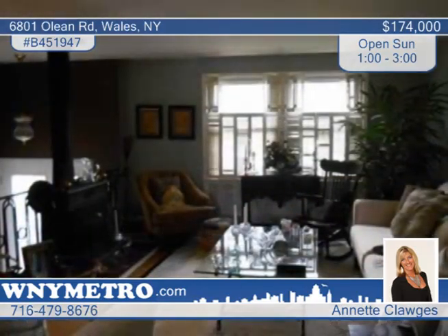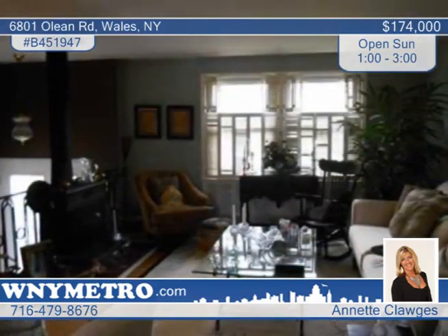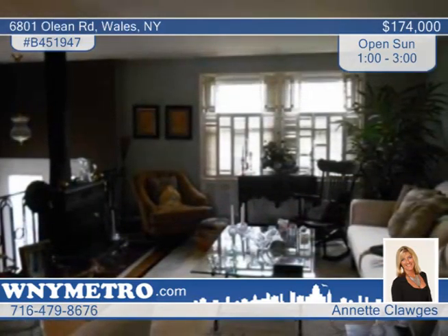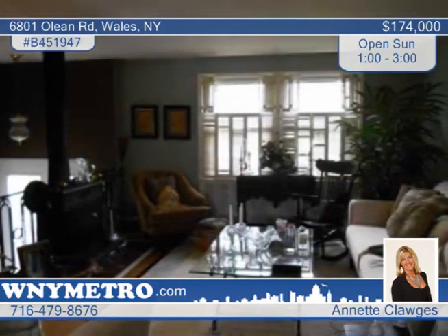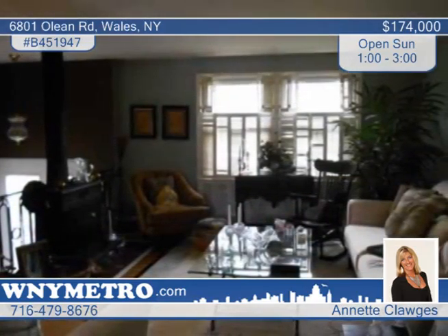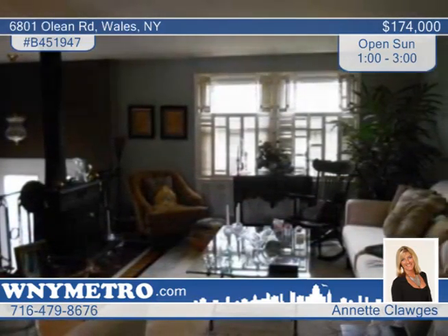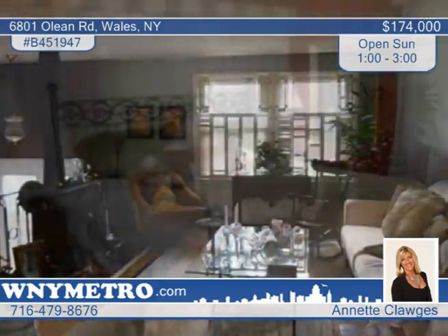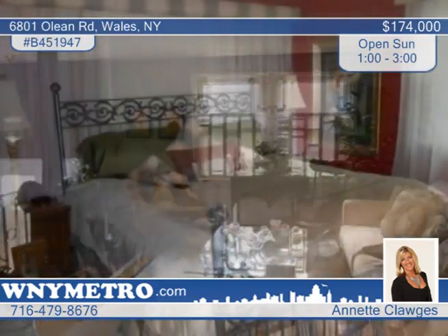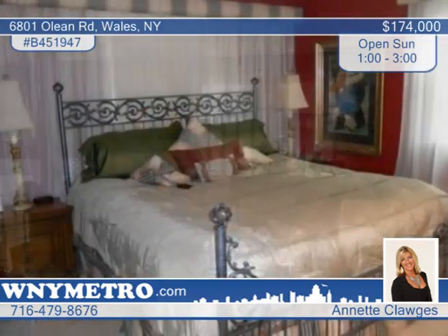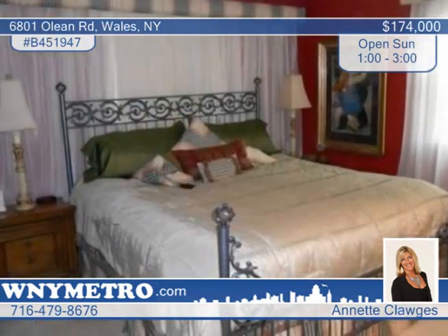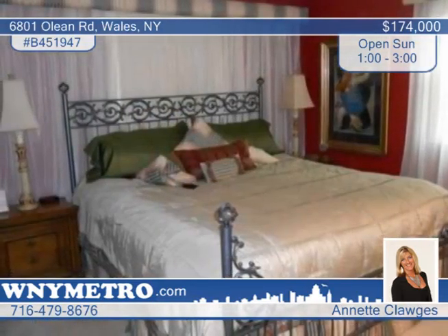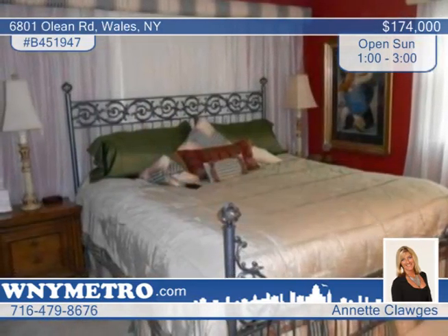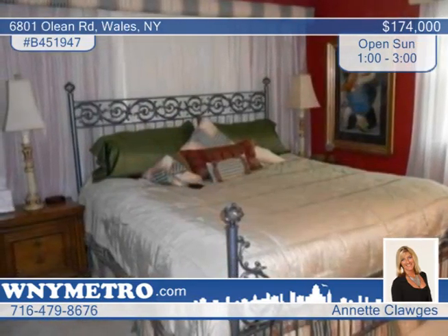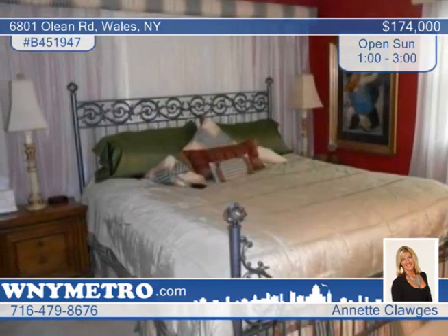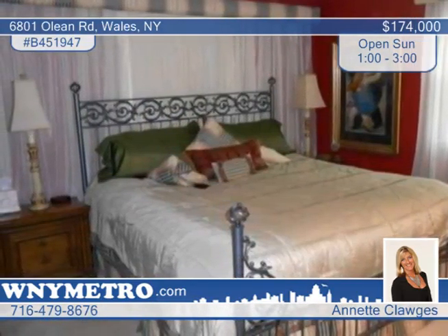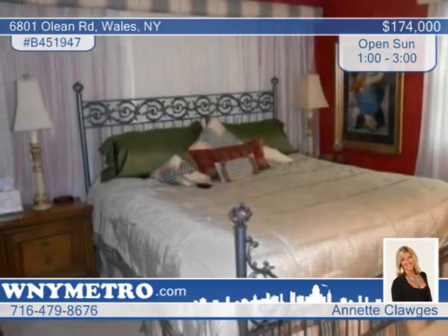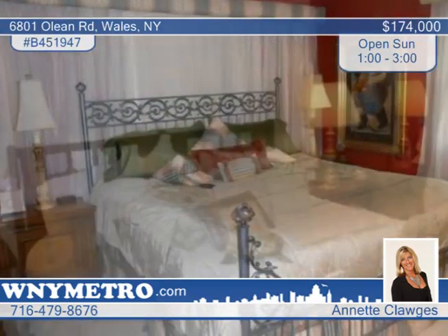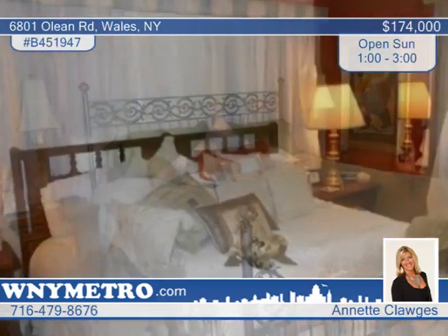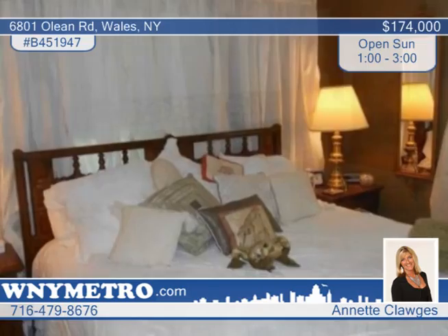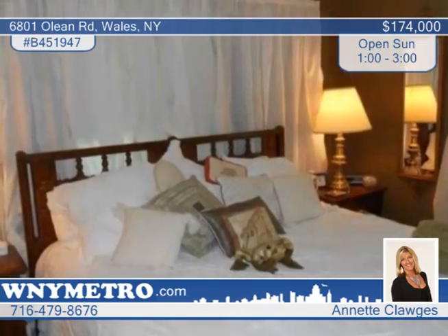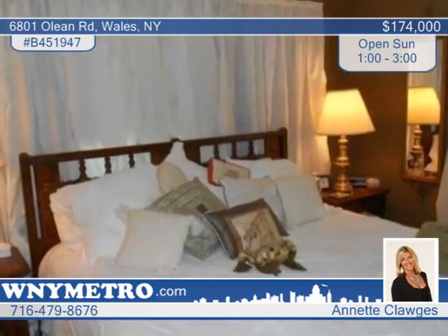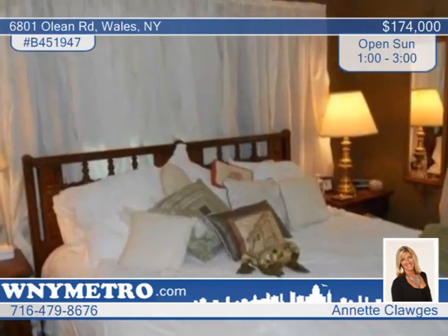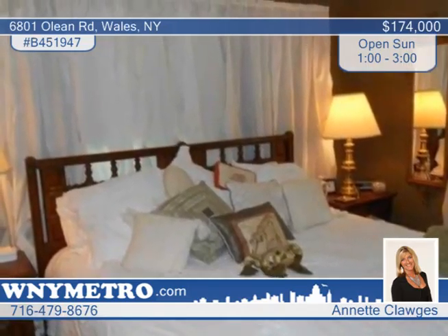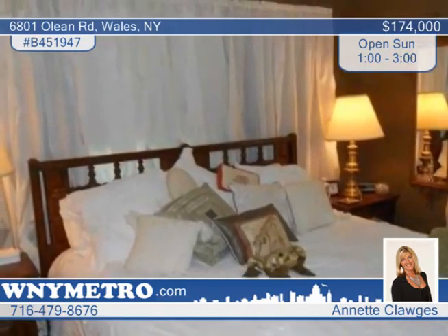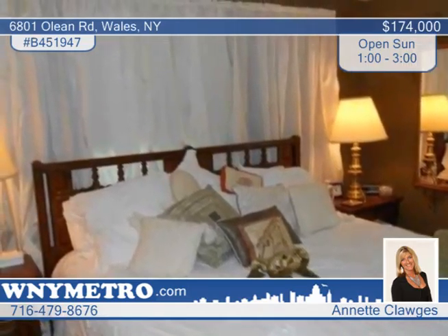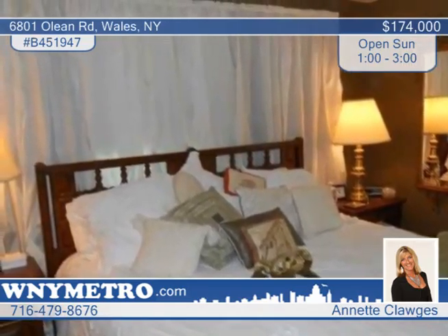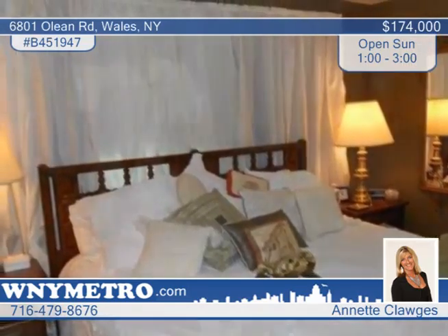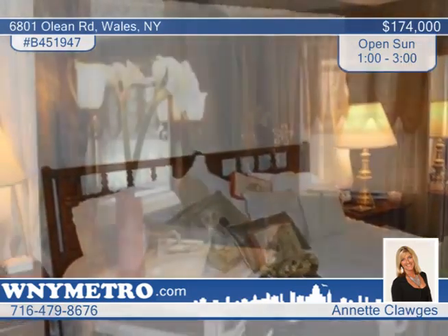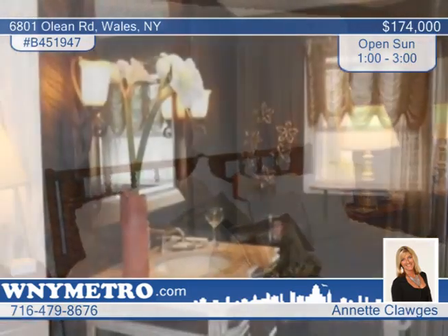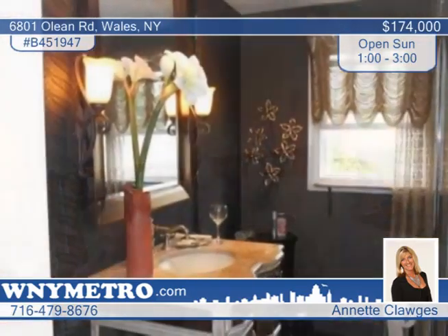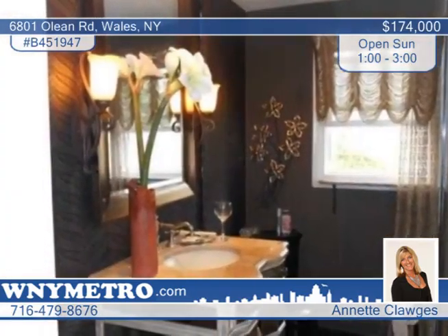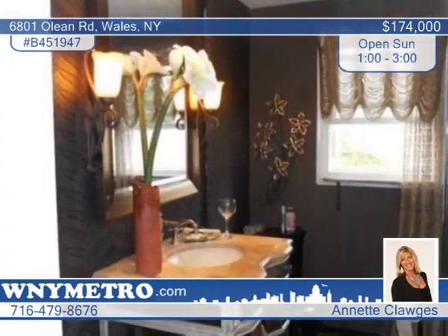On the main level, you'll find a beautiful living room, dining room and kitchen. The bathroom has been newly remodeled and you'll love the hardwood floors found in this home.